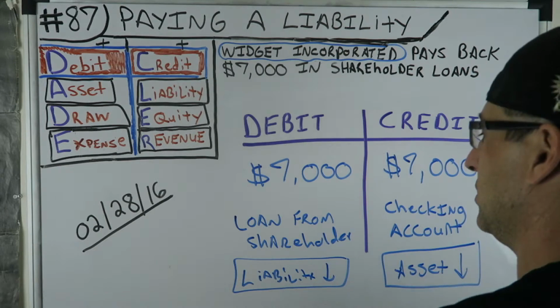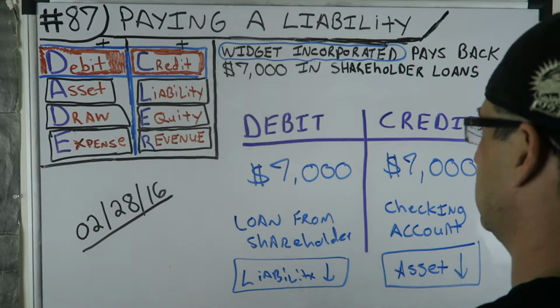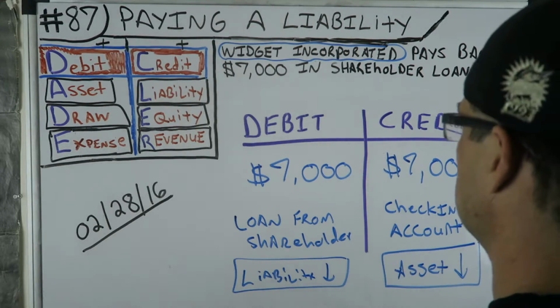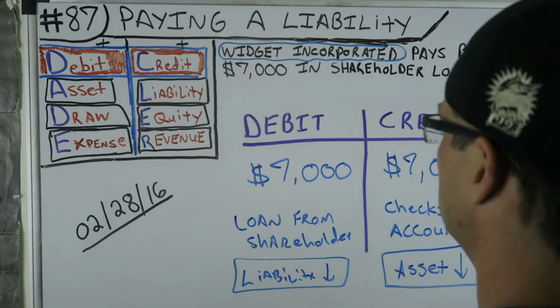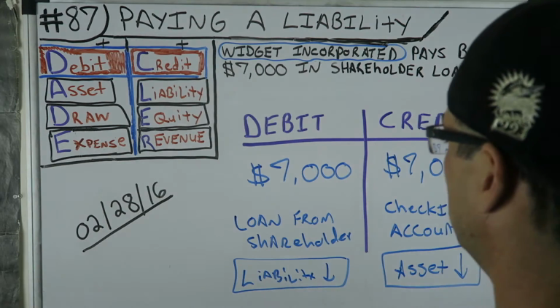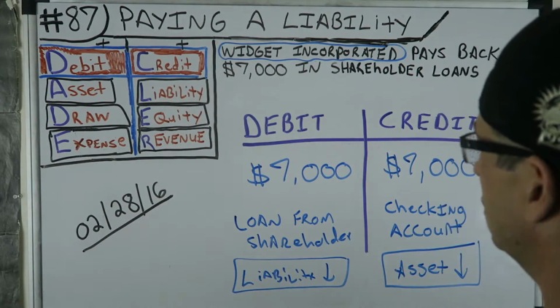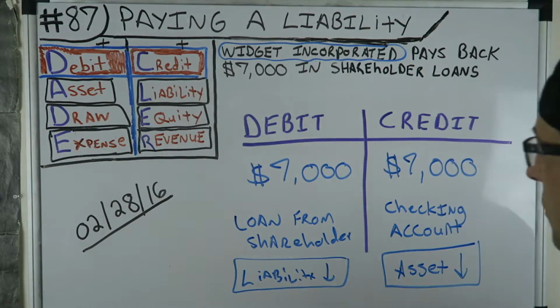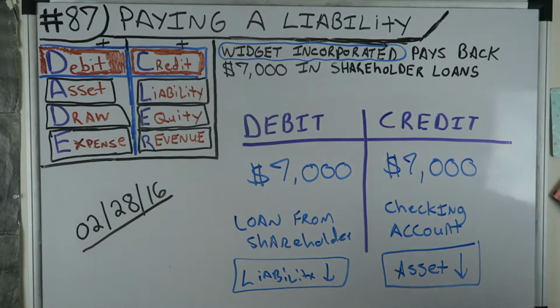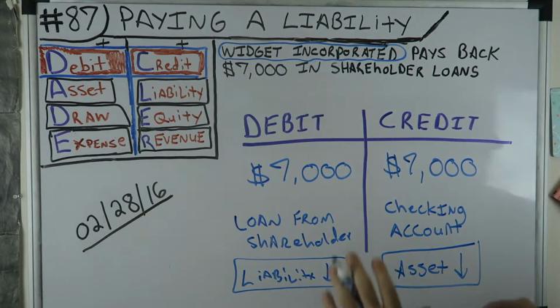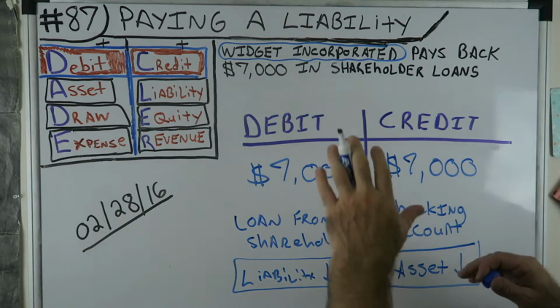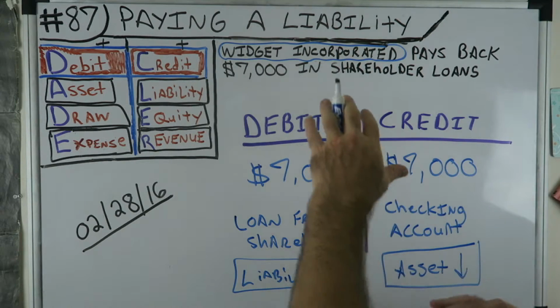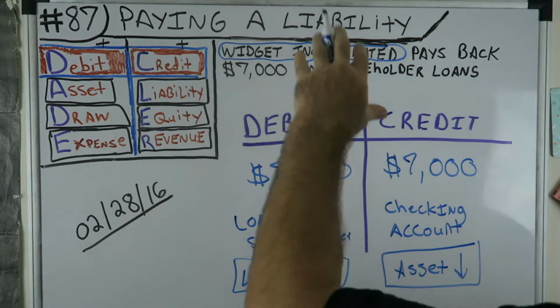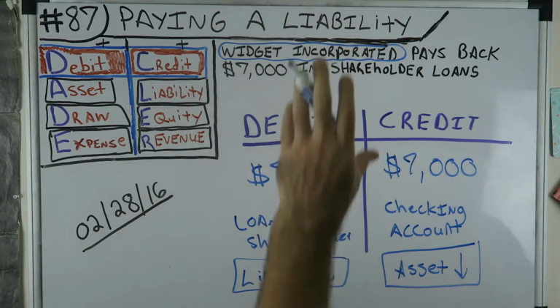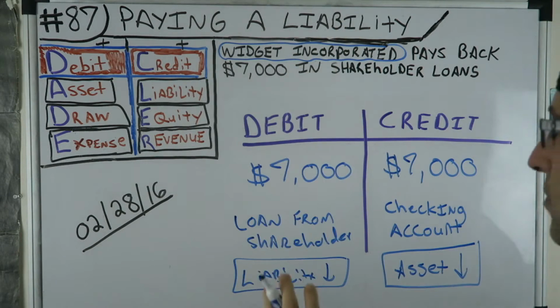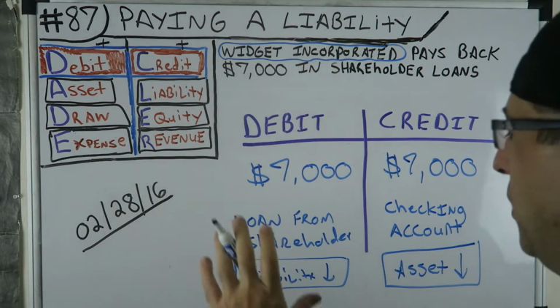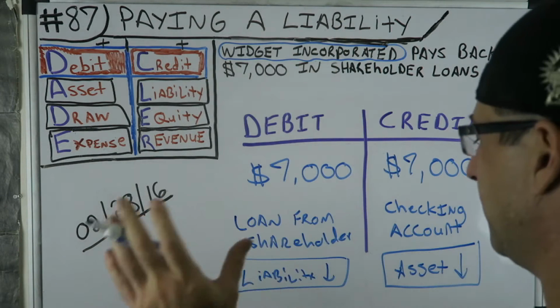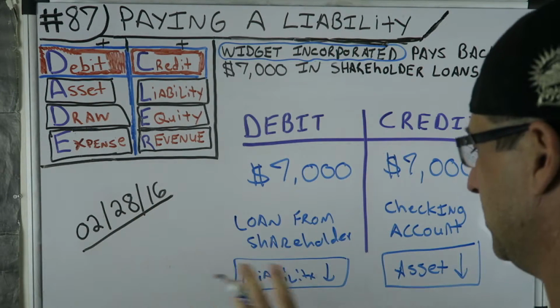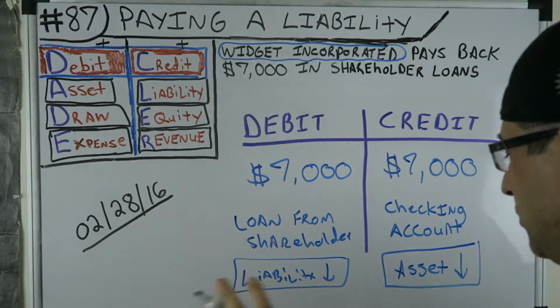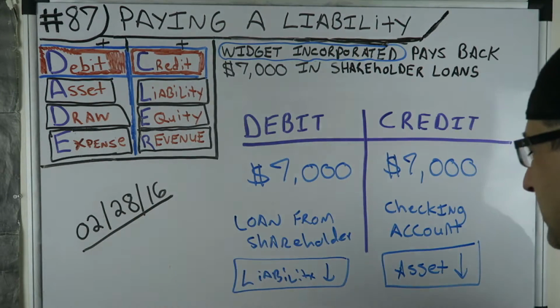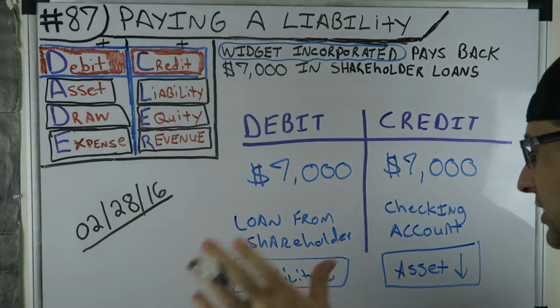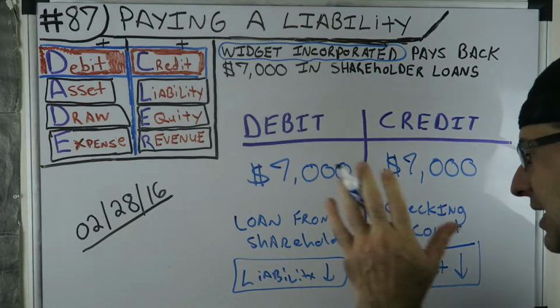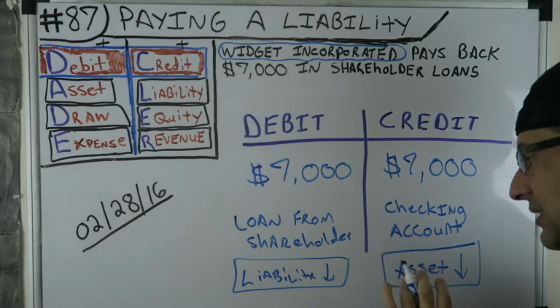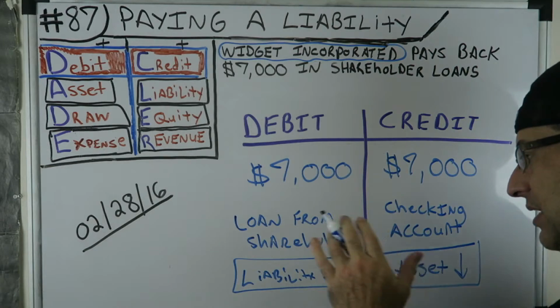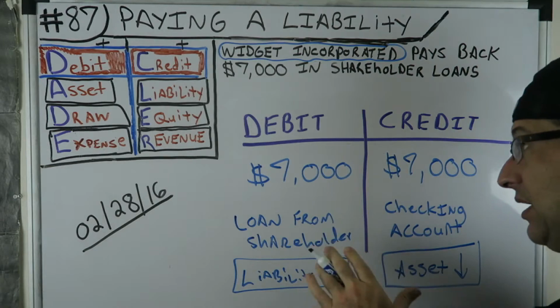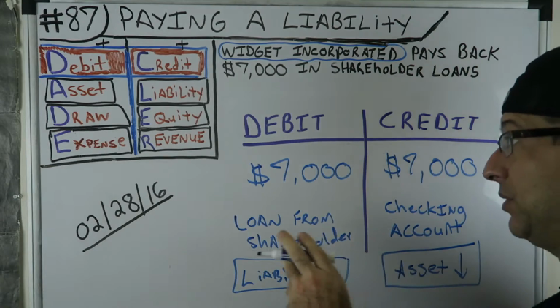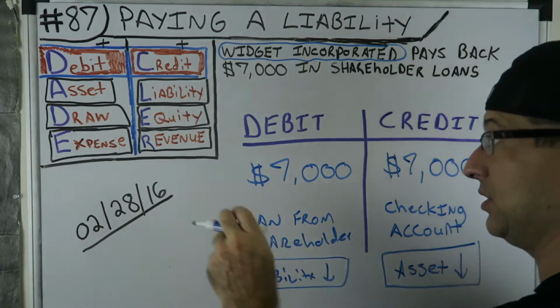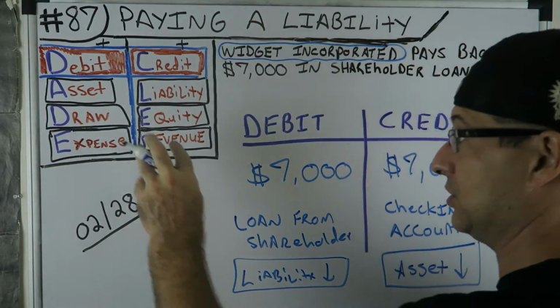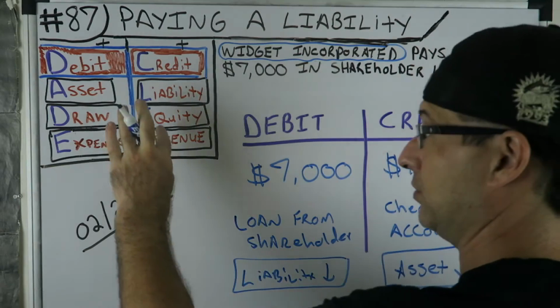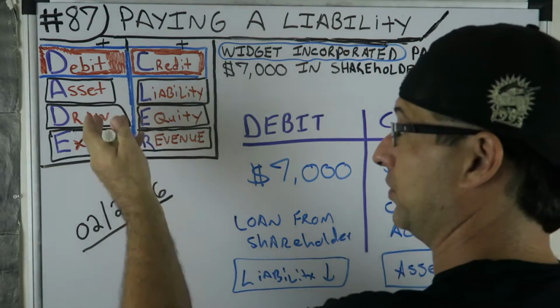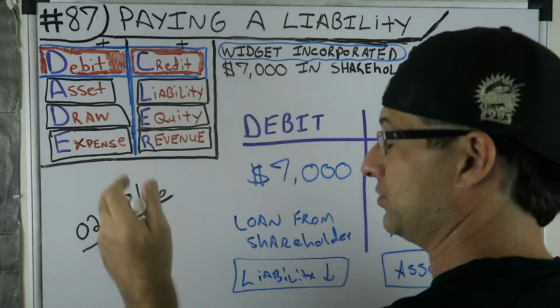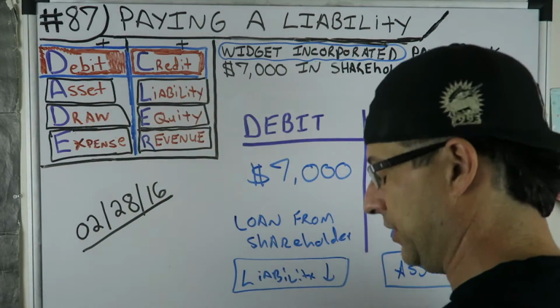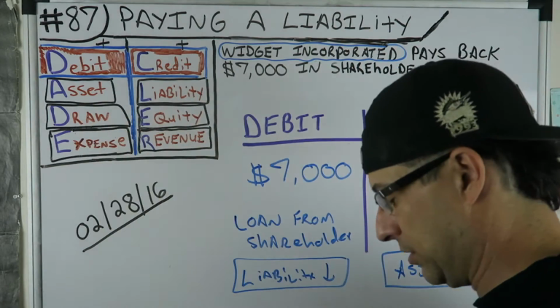As you see in this journal entry, both are decreasing — an asset and a liability — so they're reversed from the normal pattern.